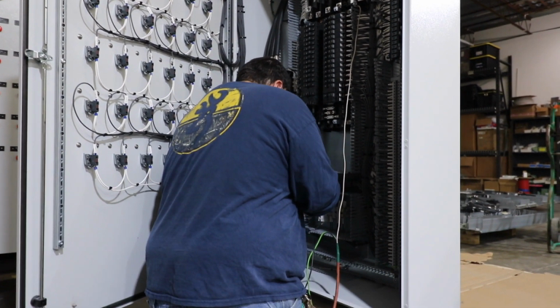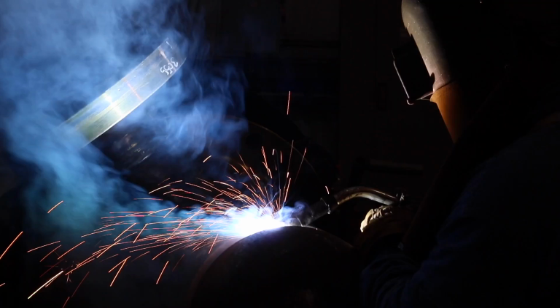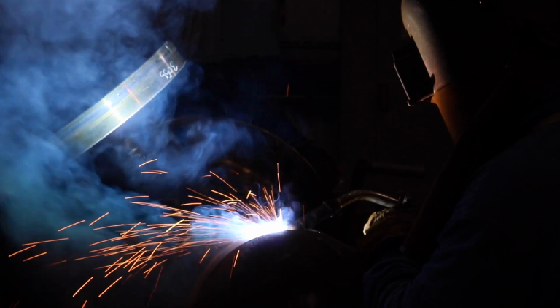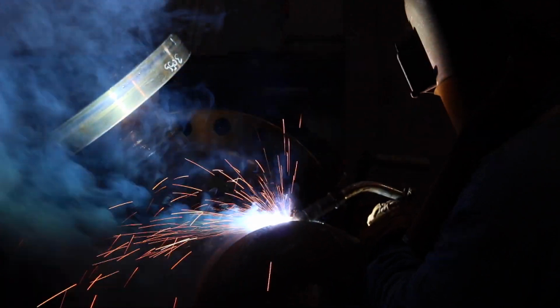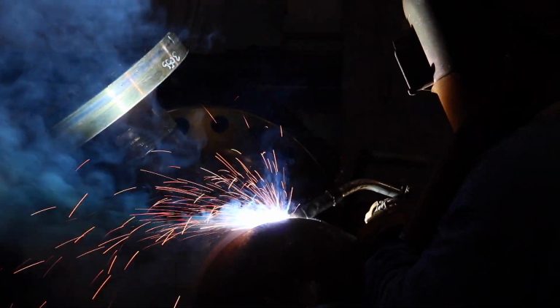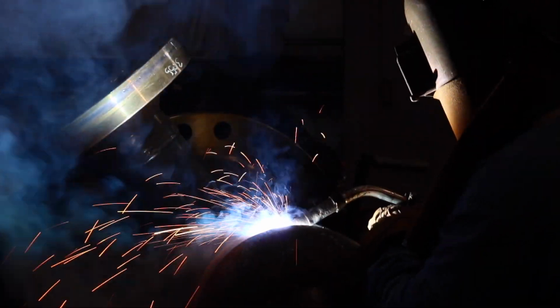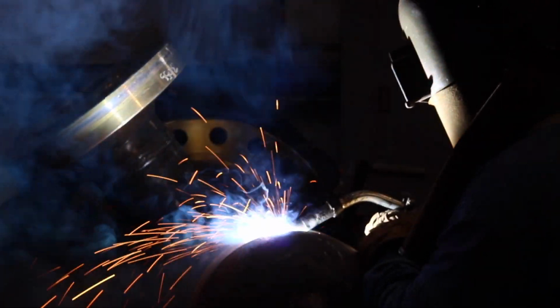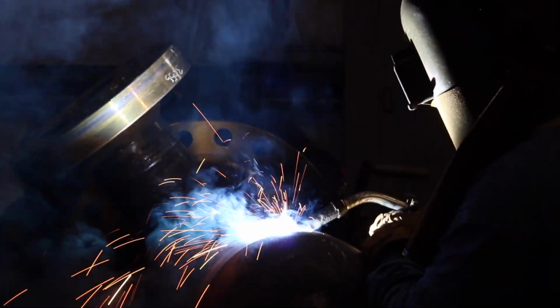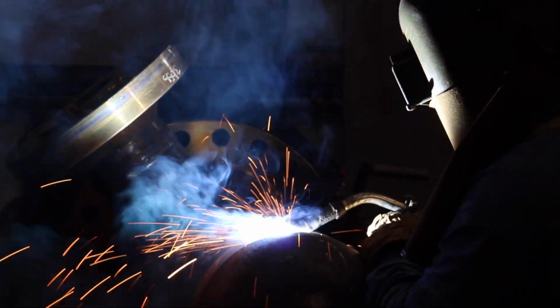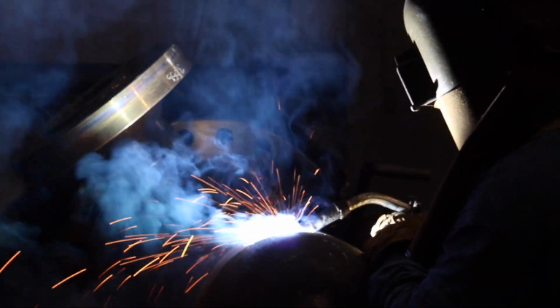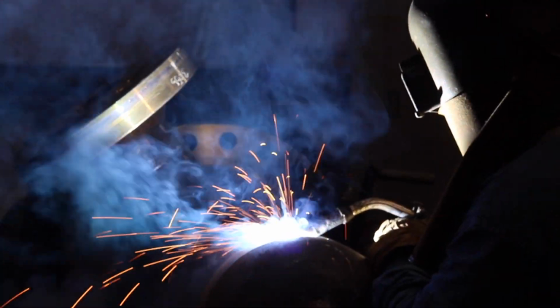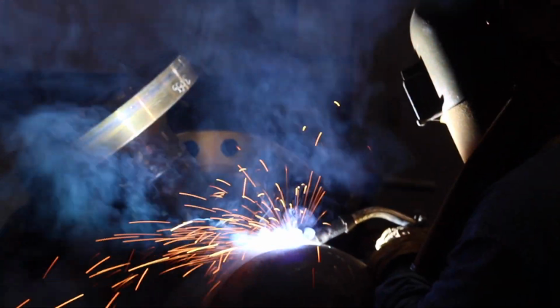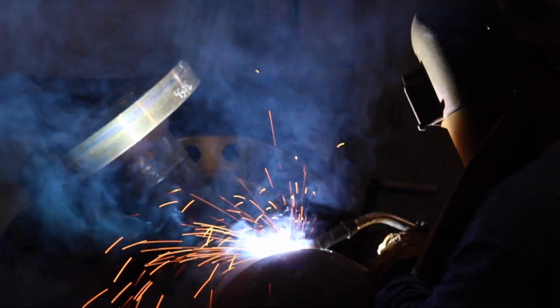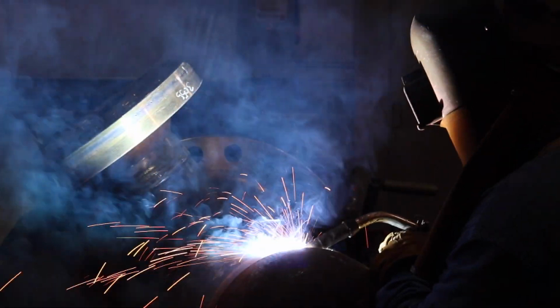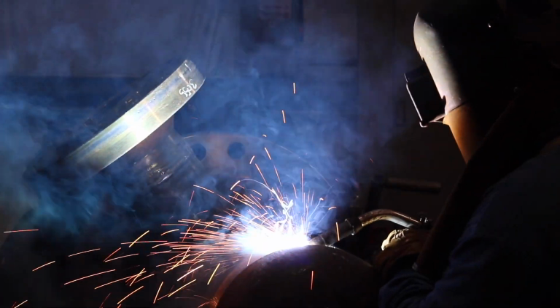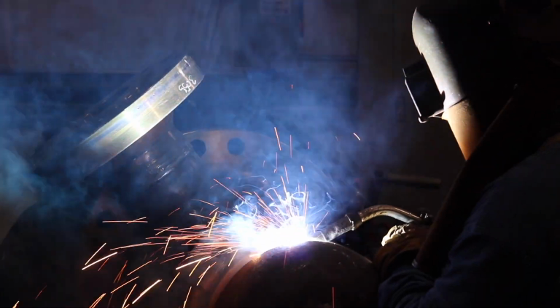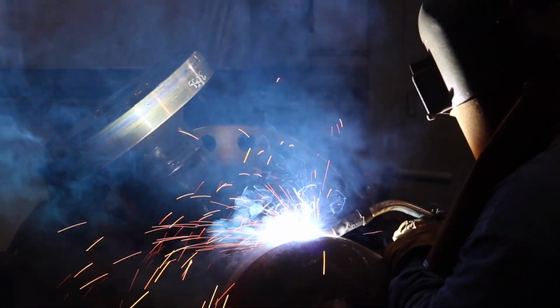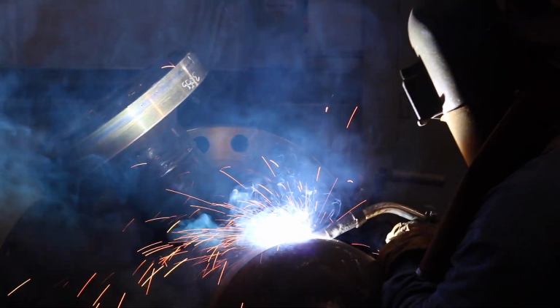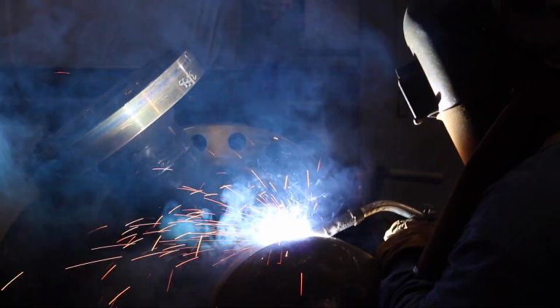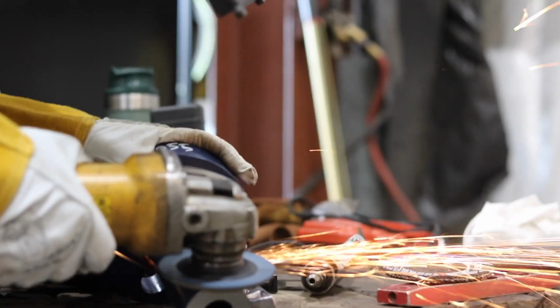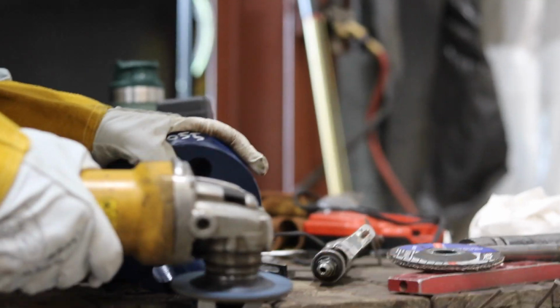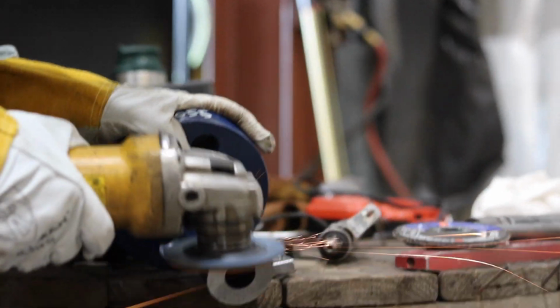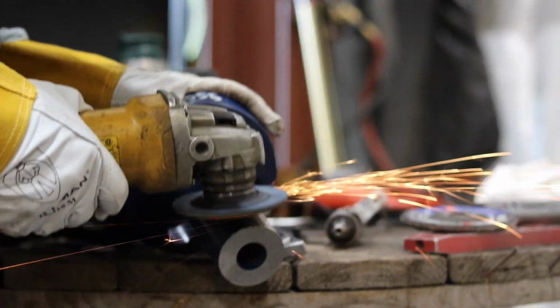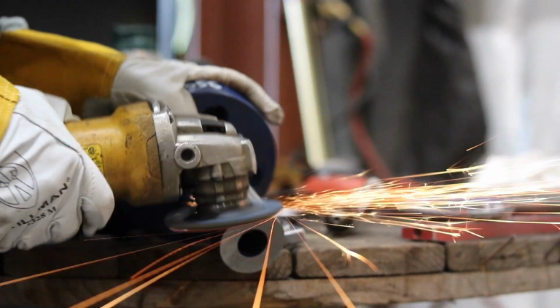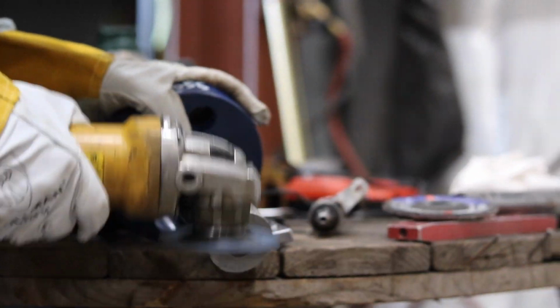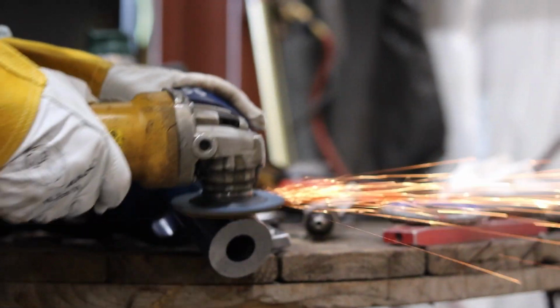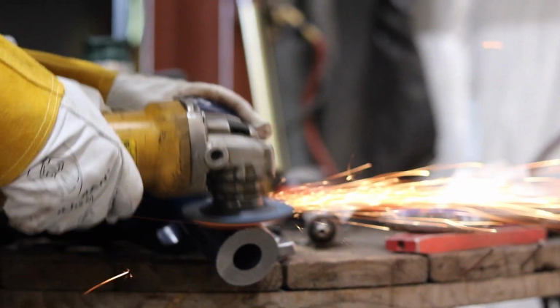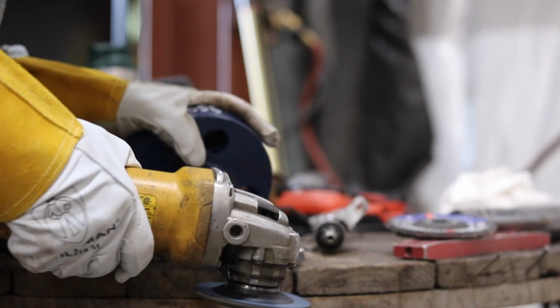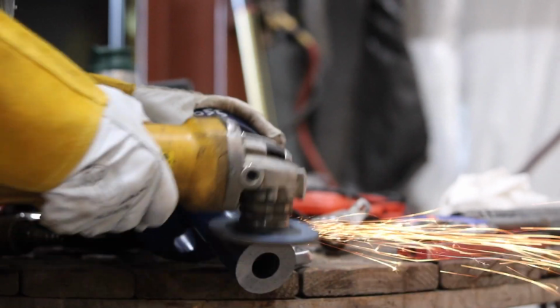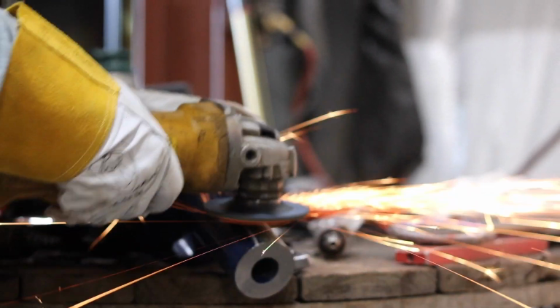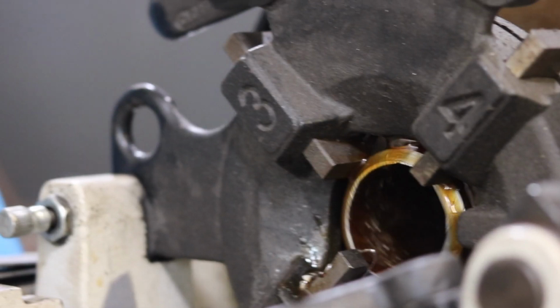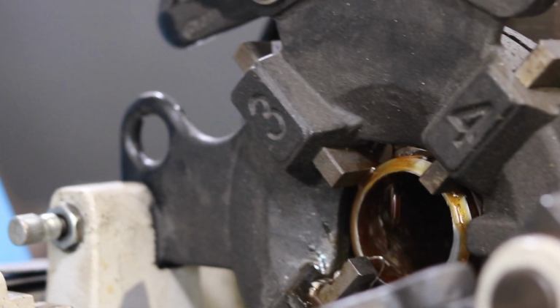Our weld shop has over 10,000 square feet of space where we can build specifically designed systems and components.